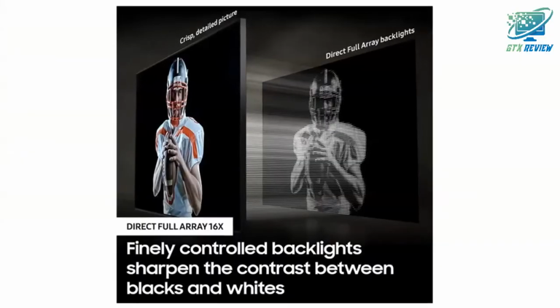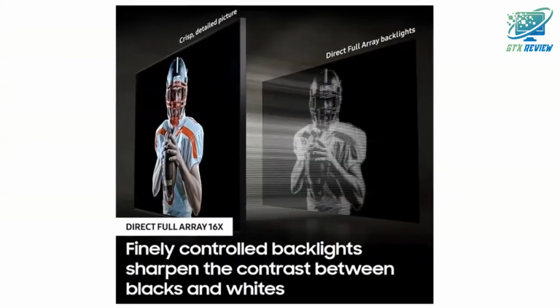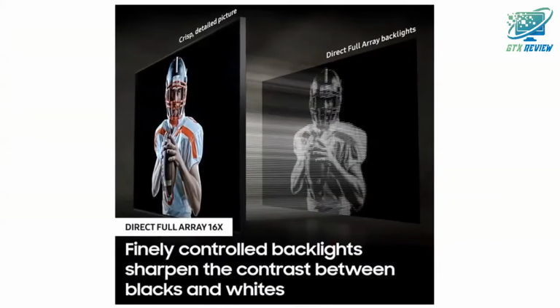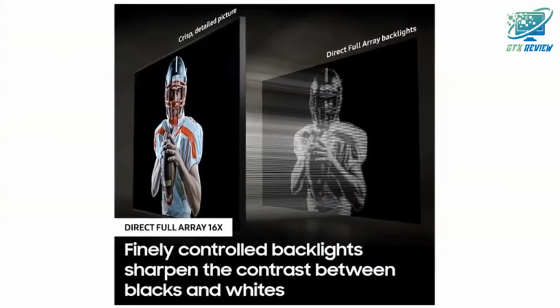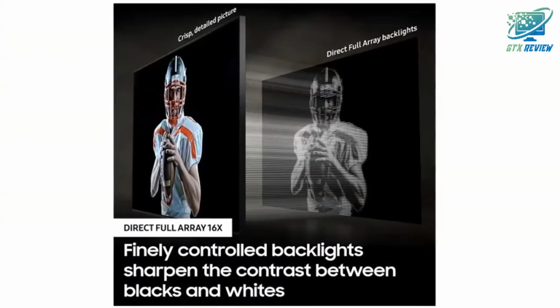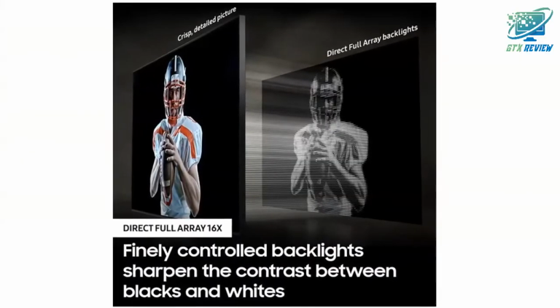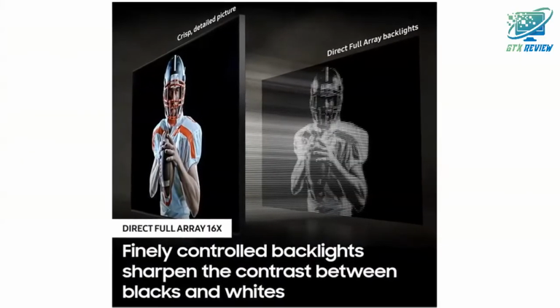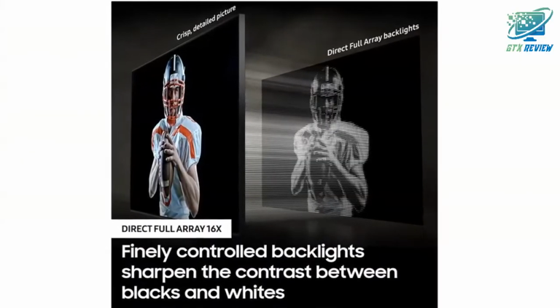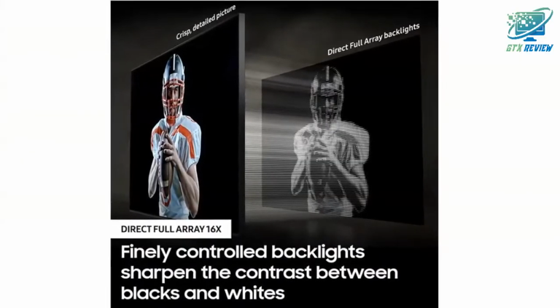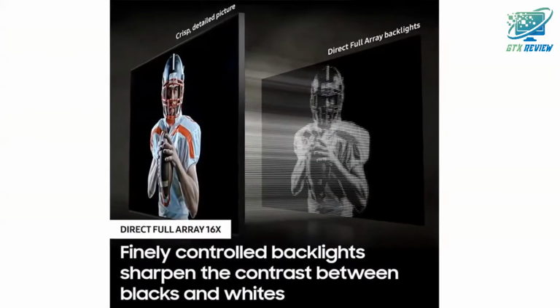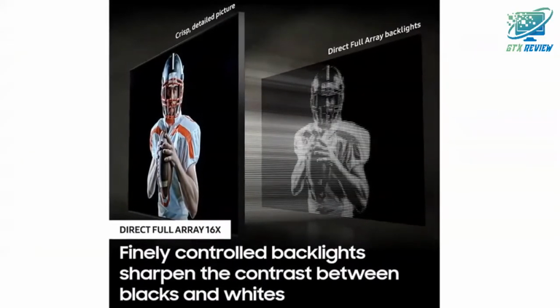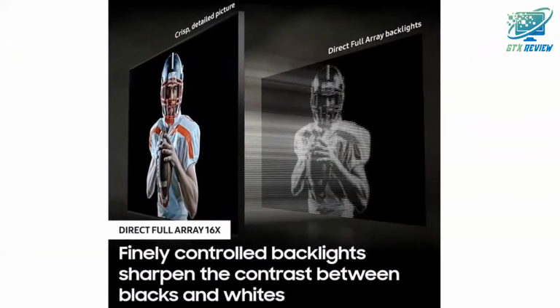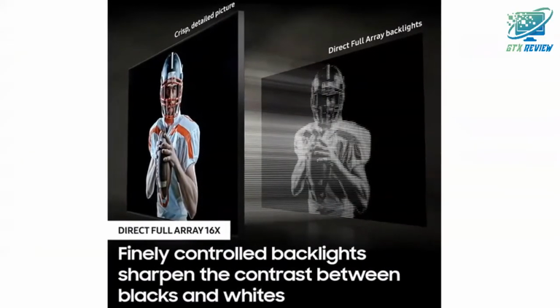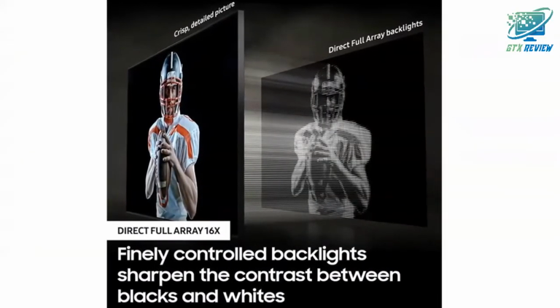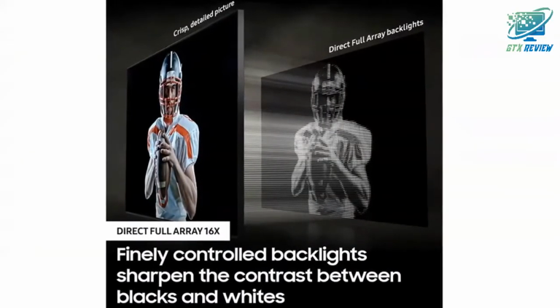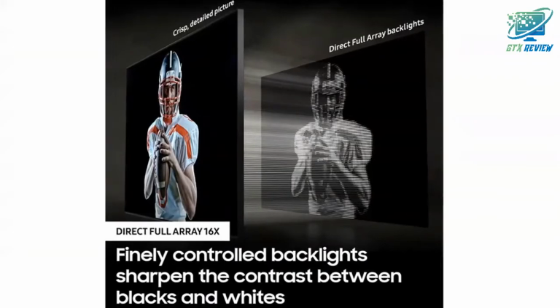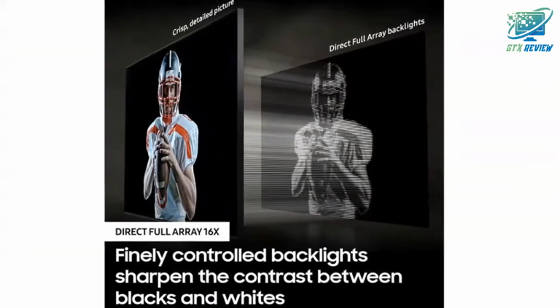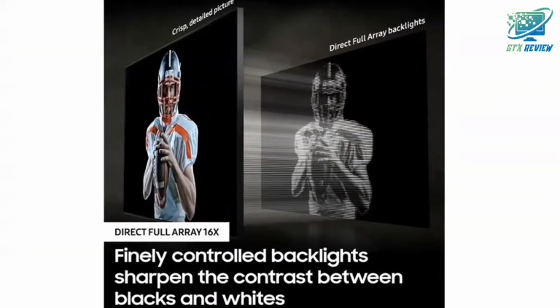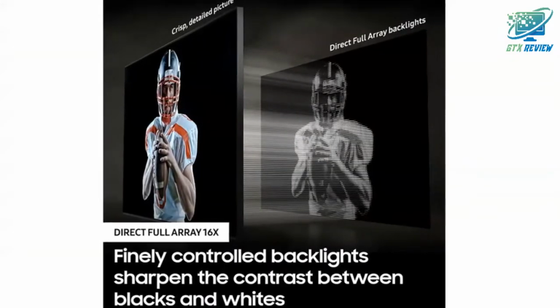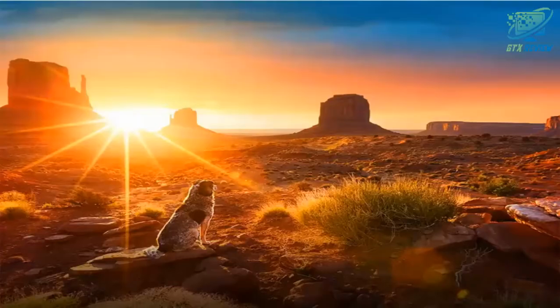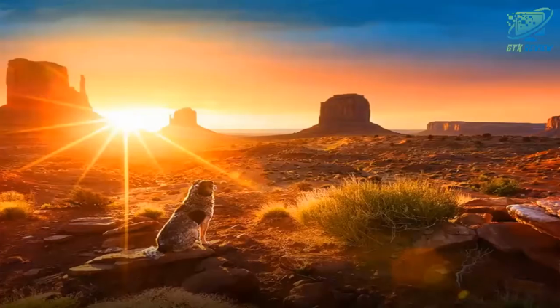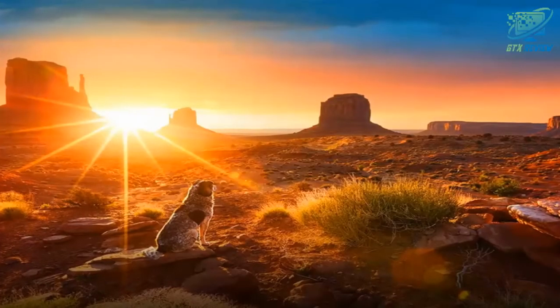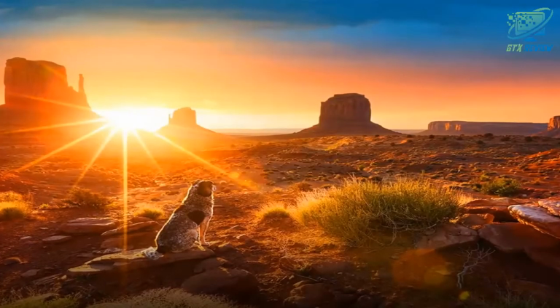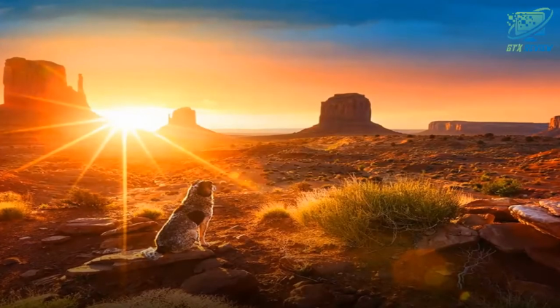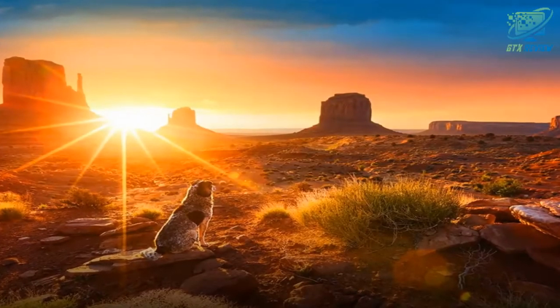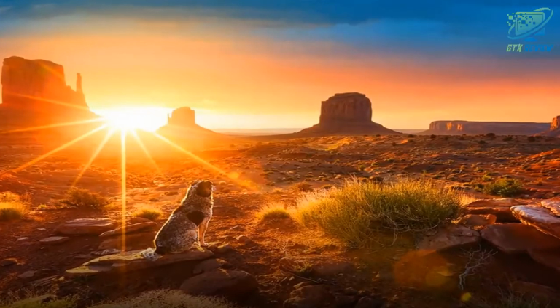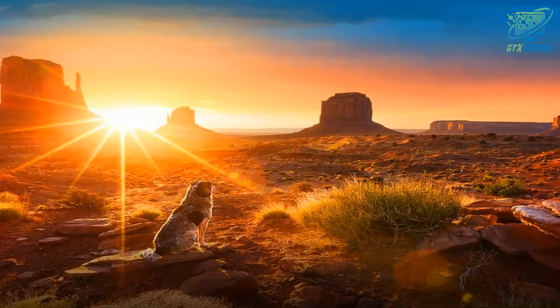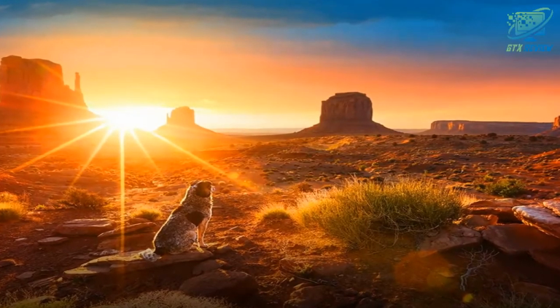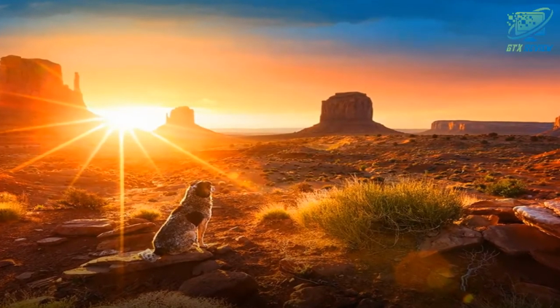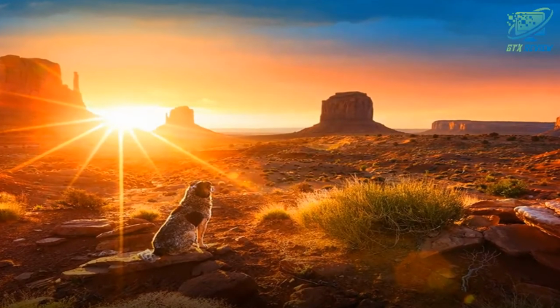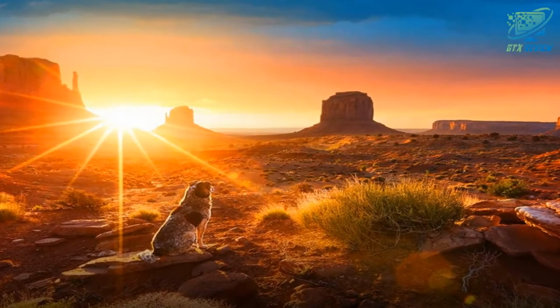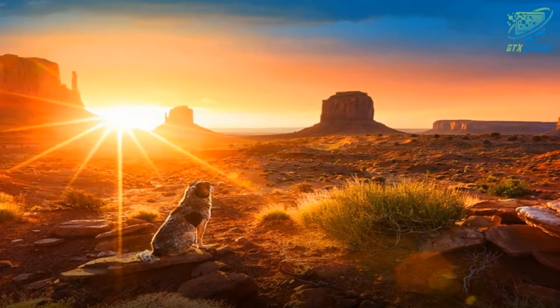Quantum HDR 16X — a wider range of brightness and color come together for a strikingly vivid and cinematic picture.